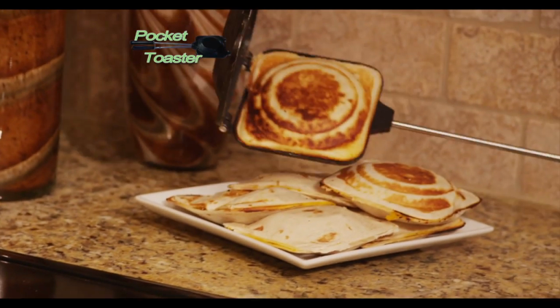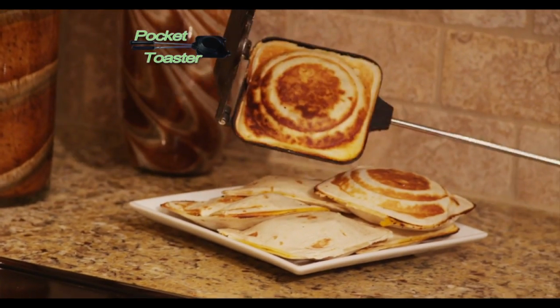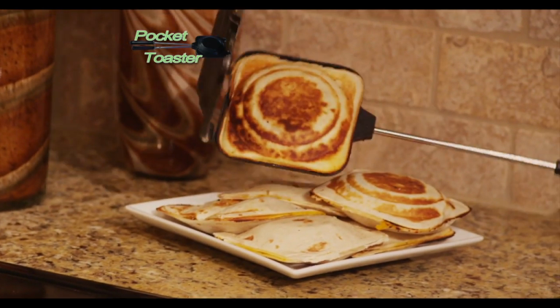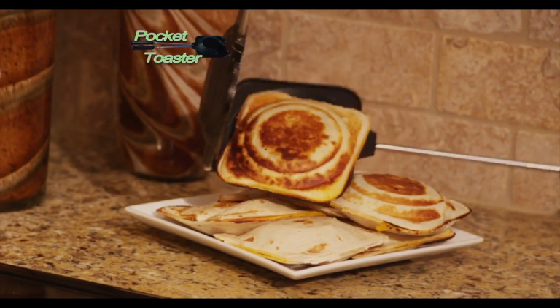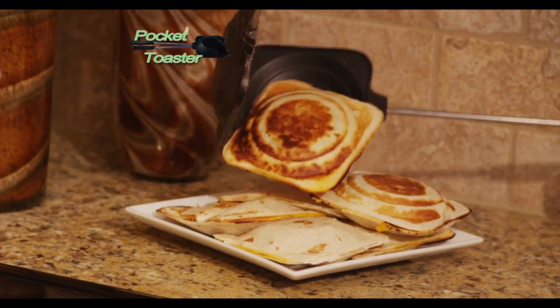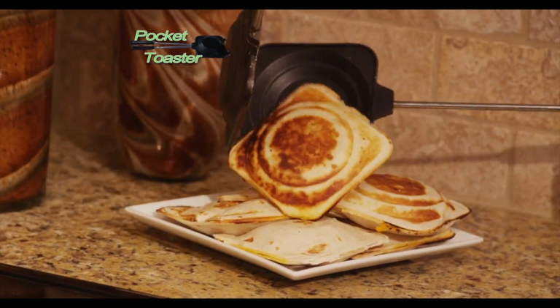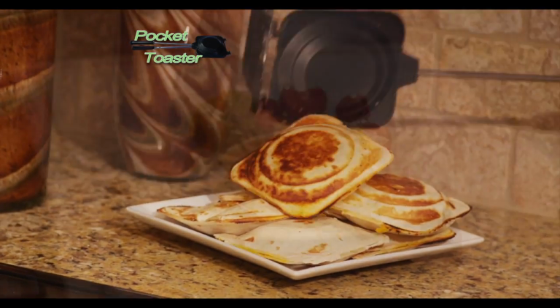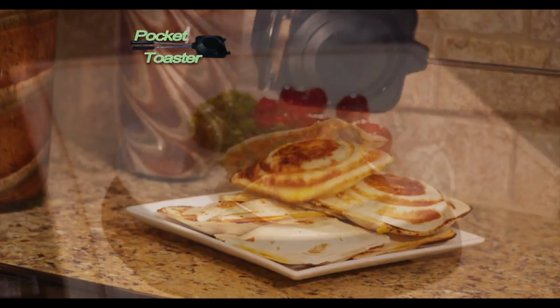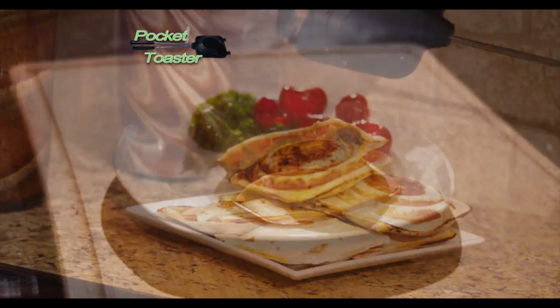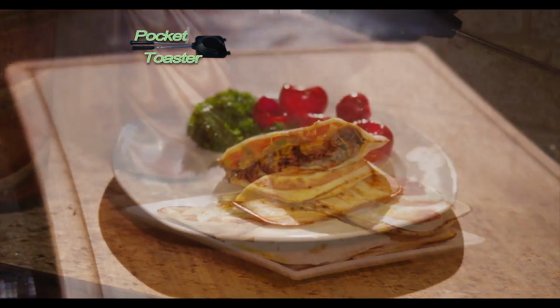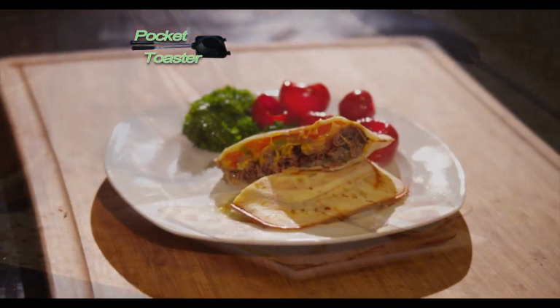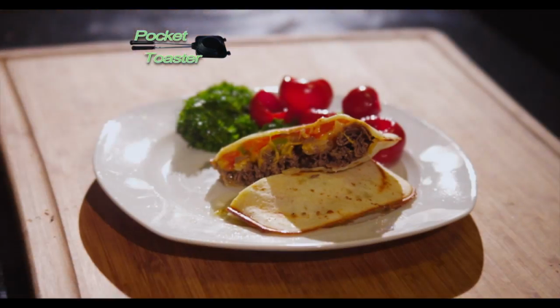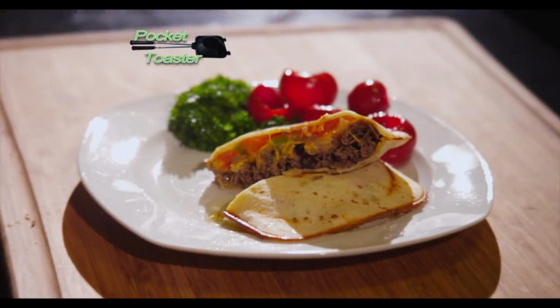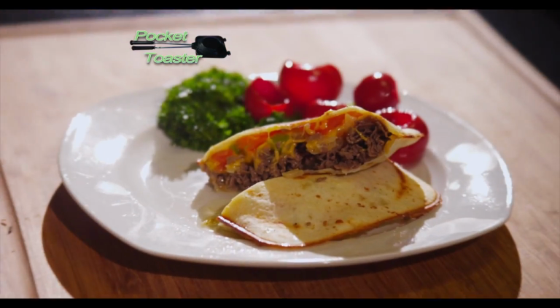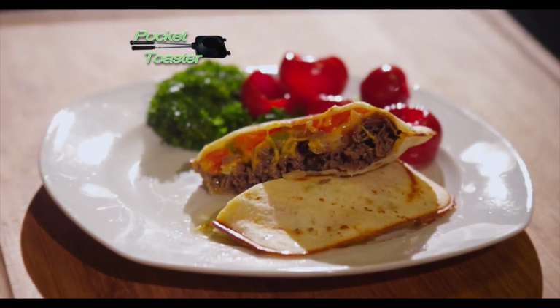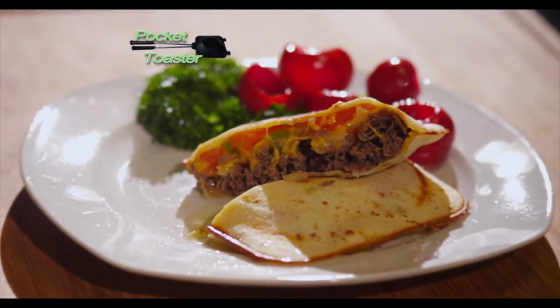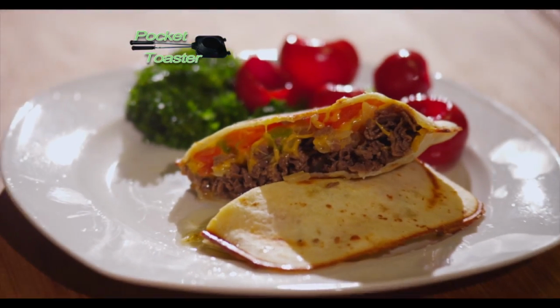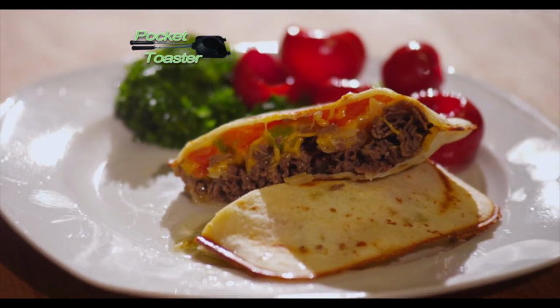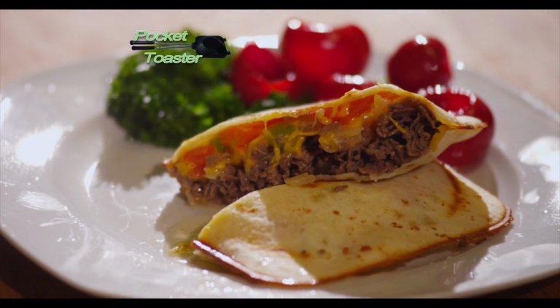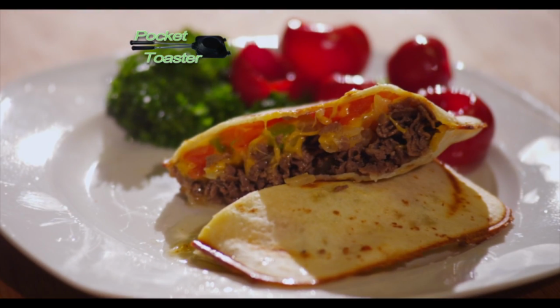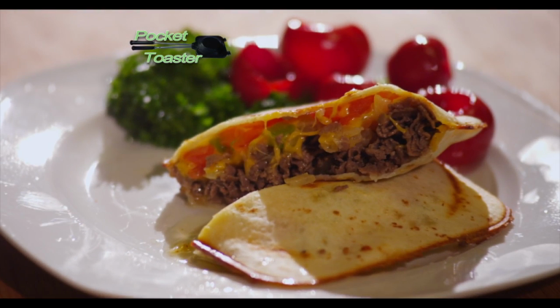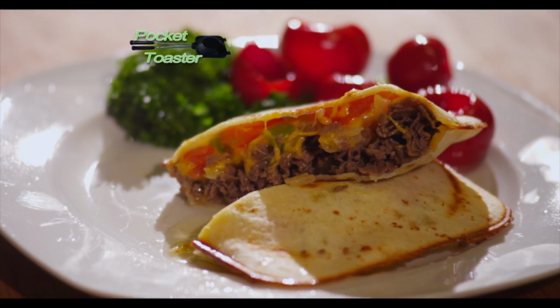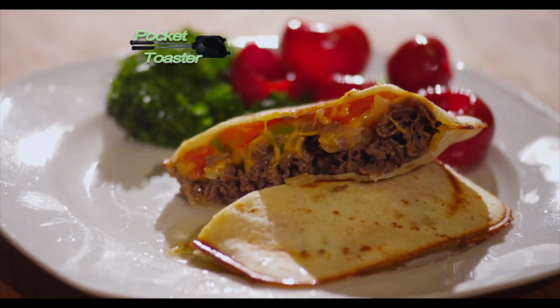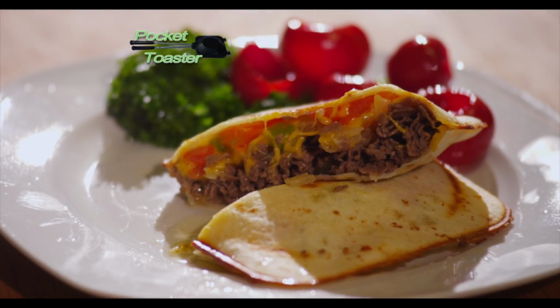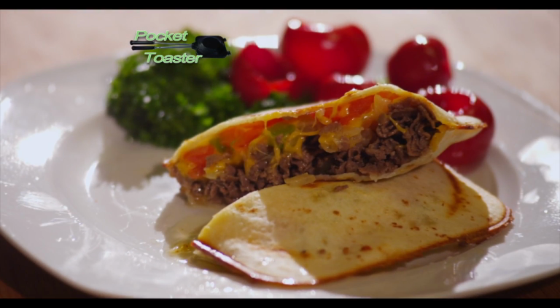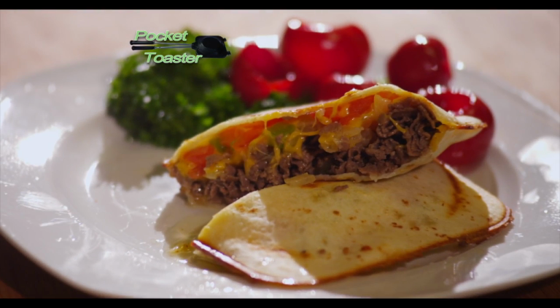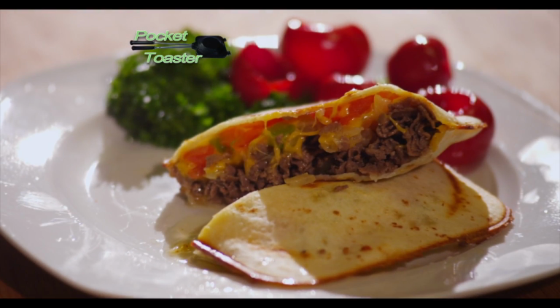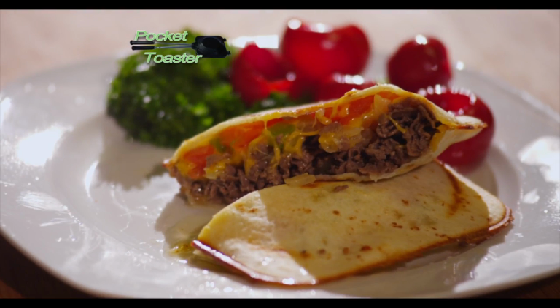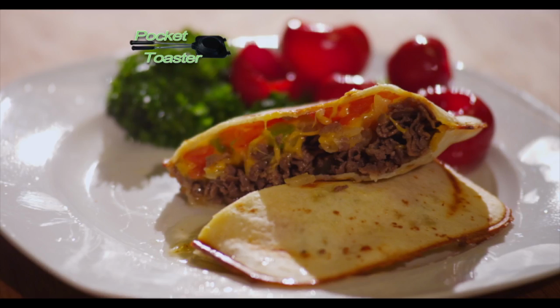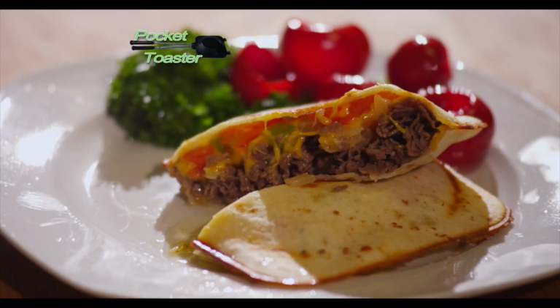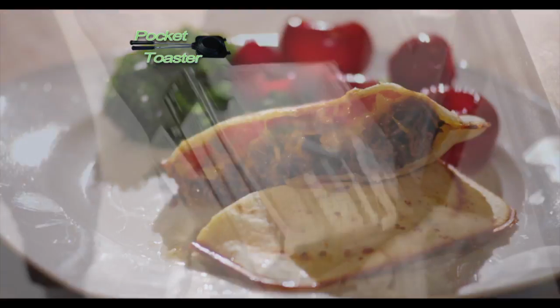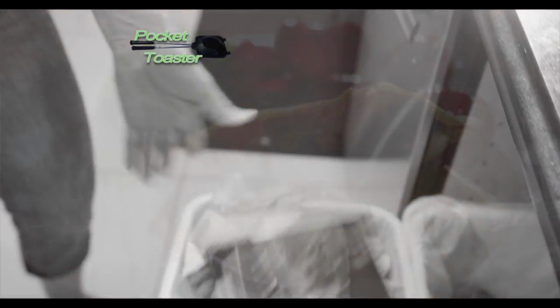And it slides right out. Your pocket toaster will come out sealed, toasted, and loaded with flavor every time.